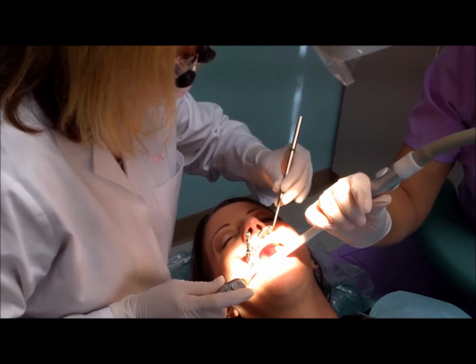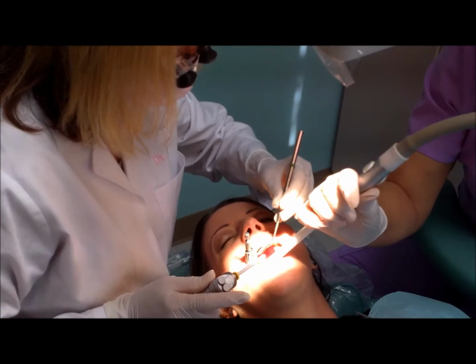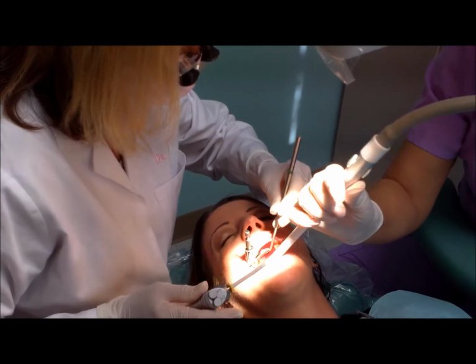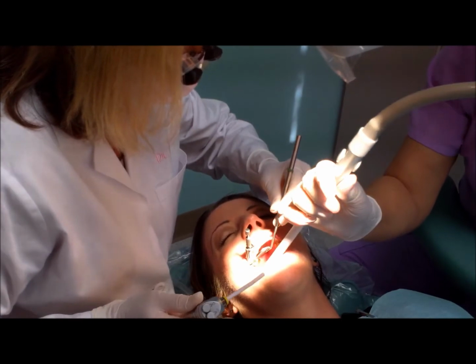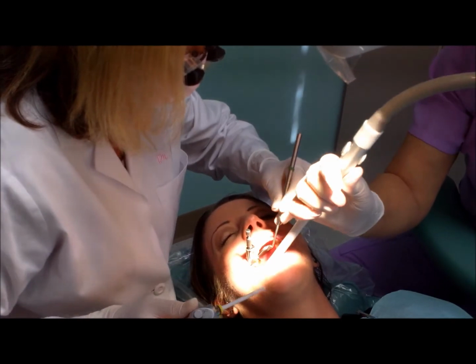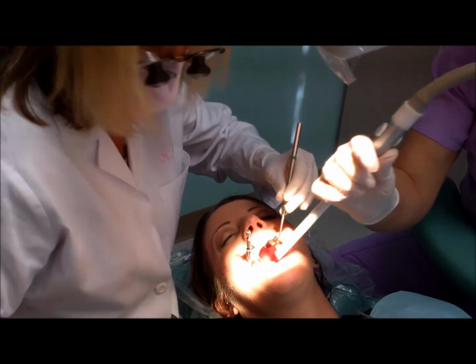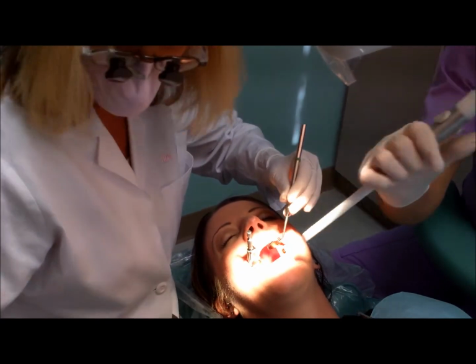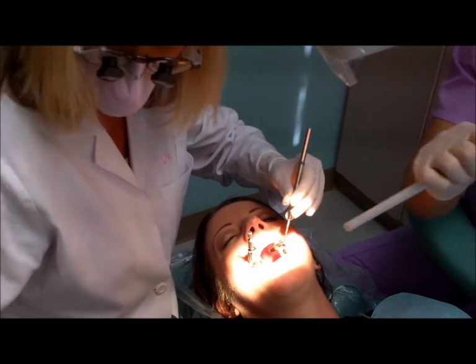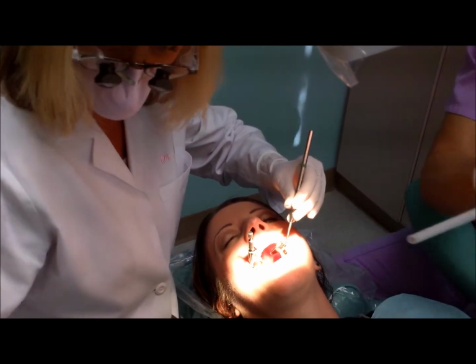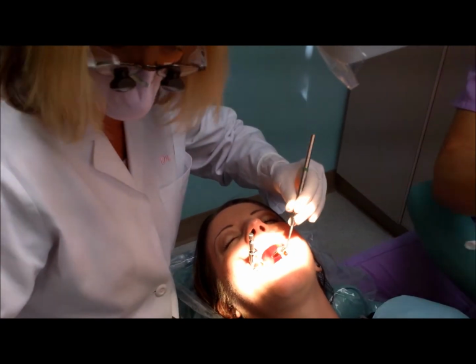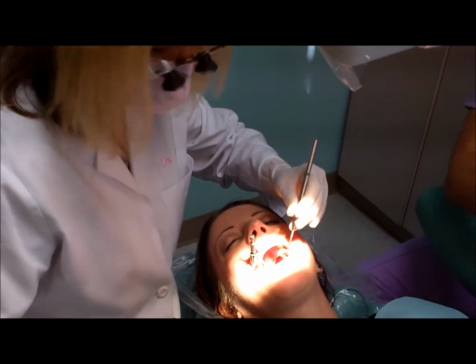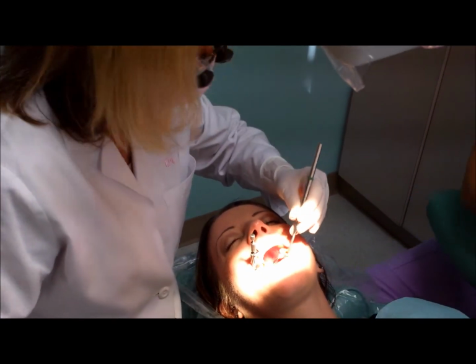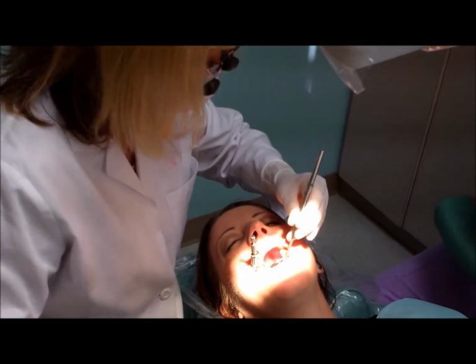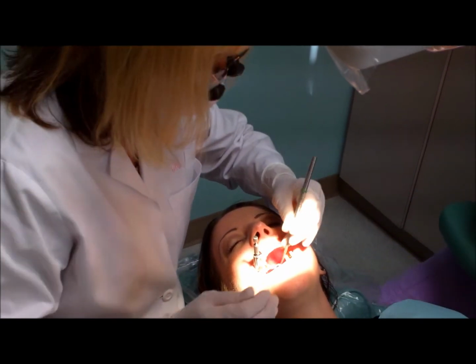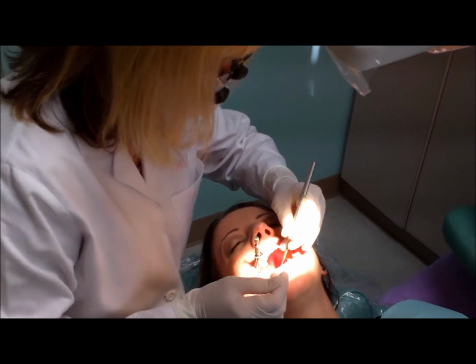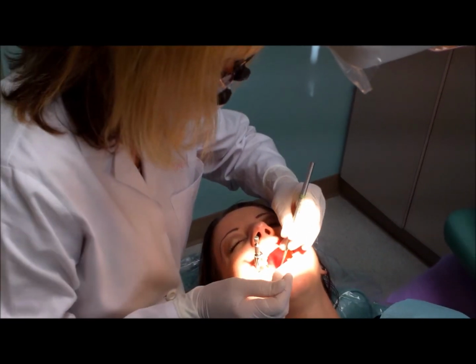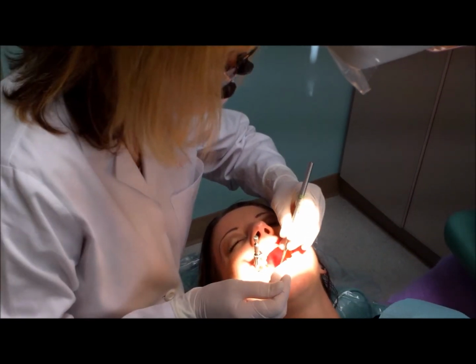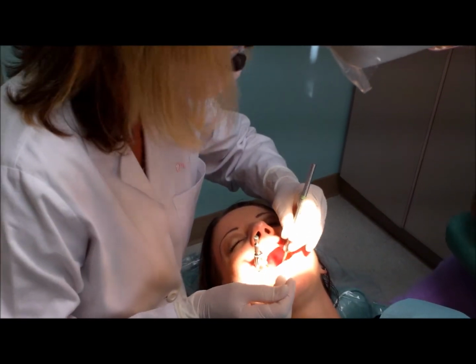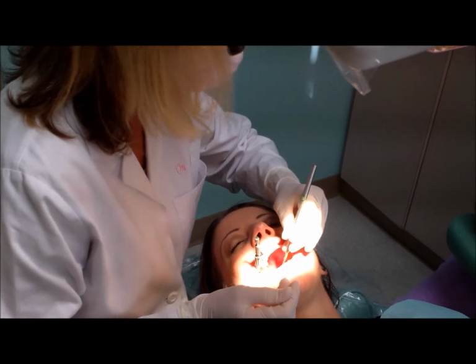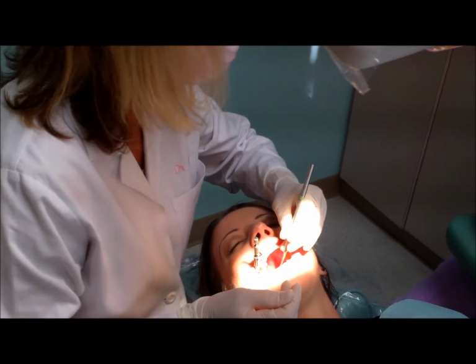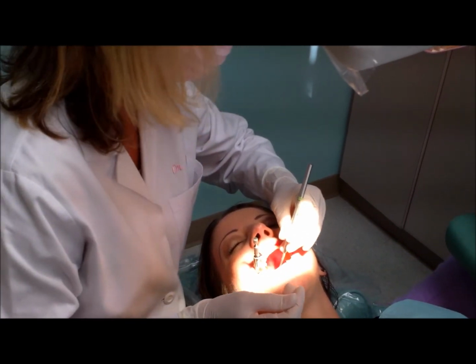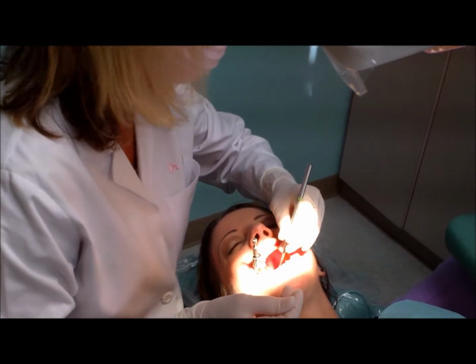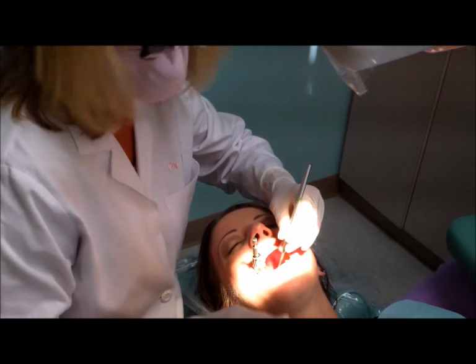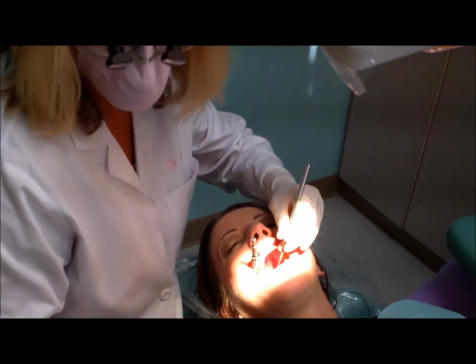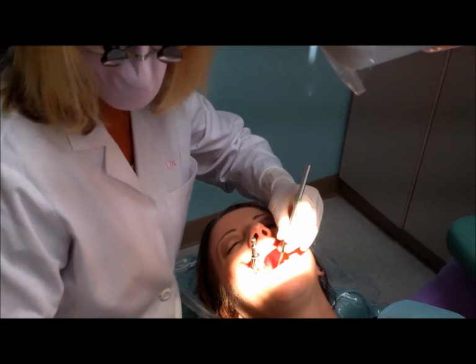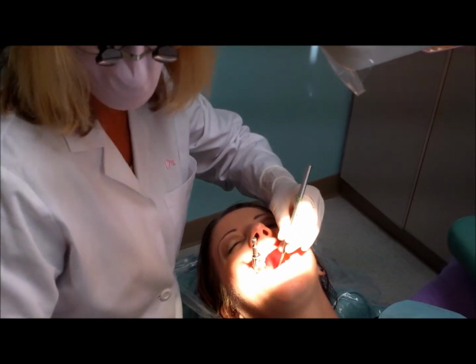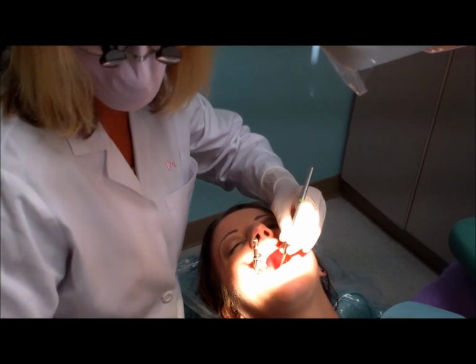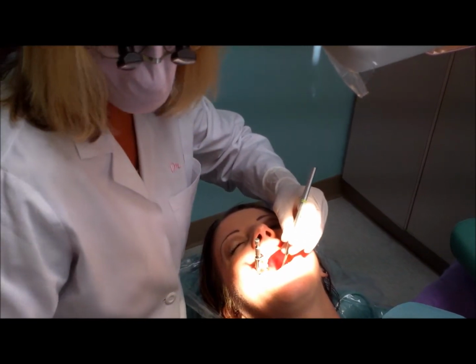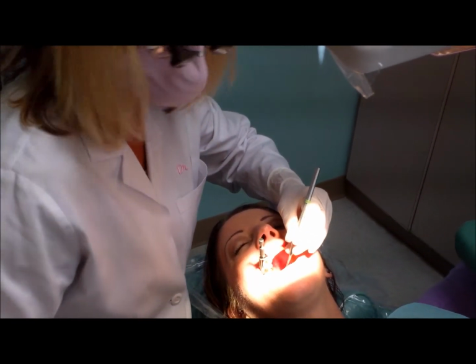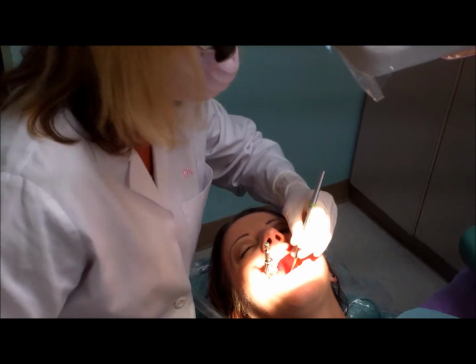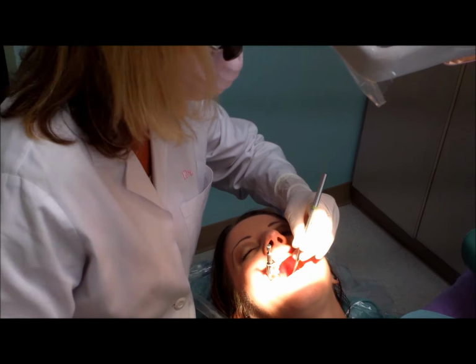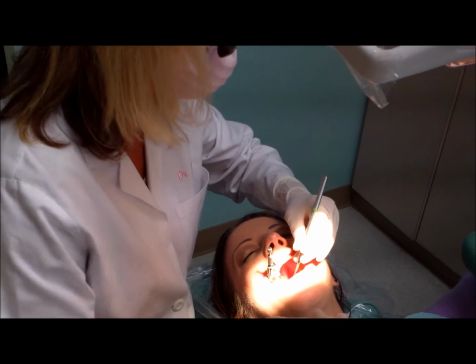We have the tooth conditioned. Now we're going to put the adhesive into the tooth as the next layer.